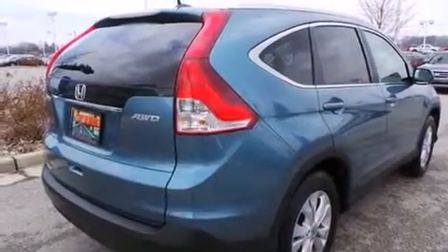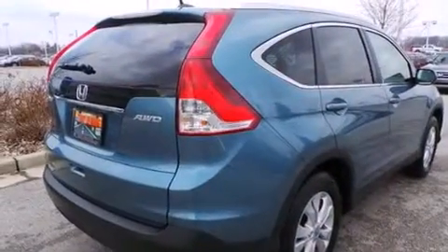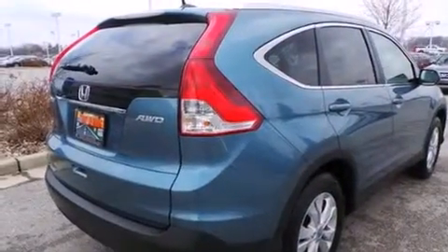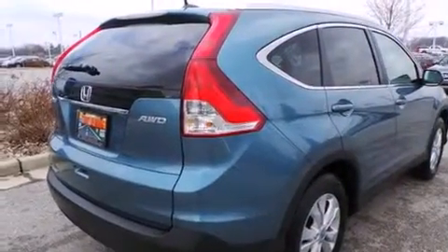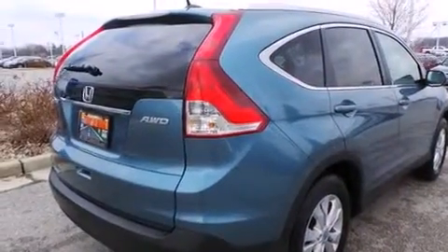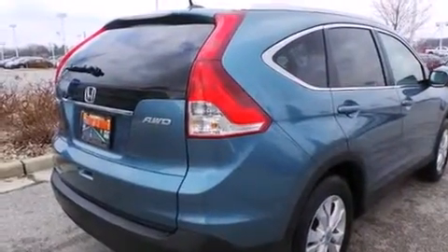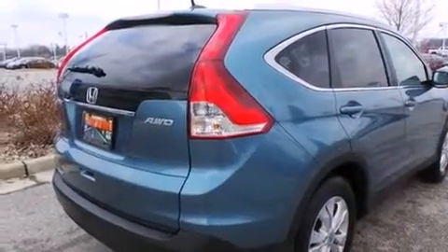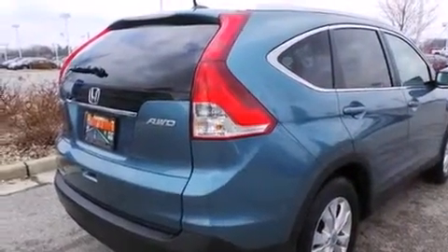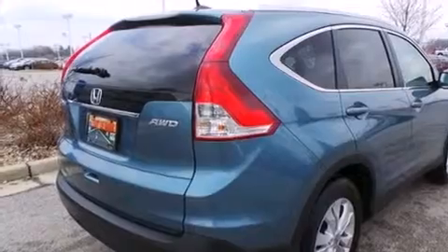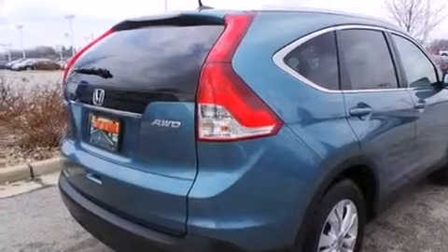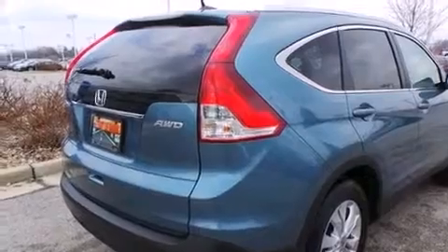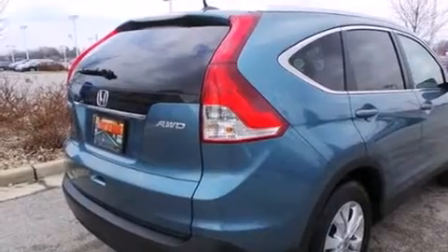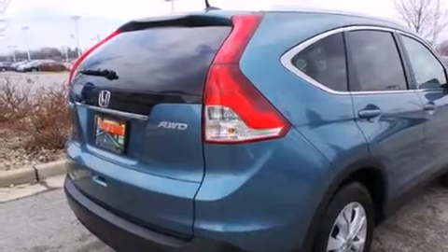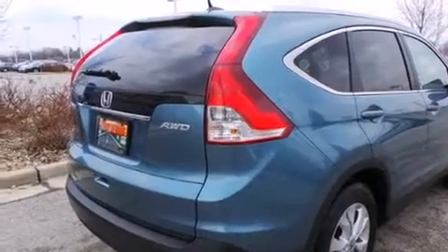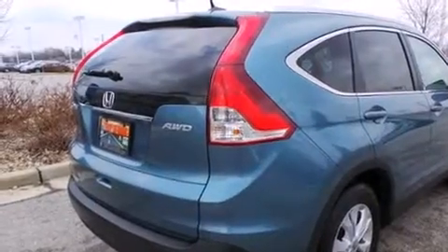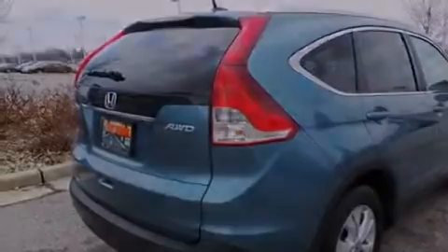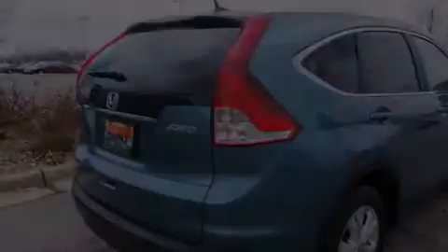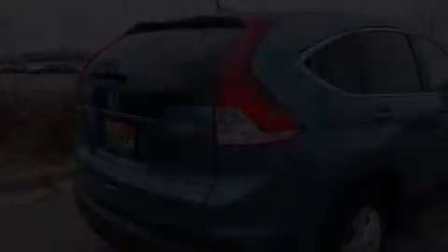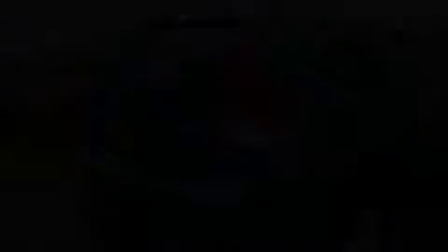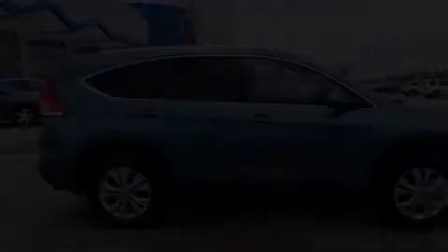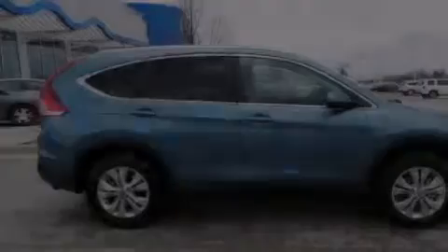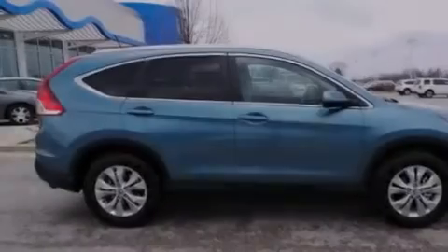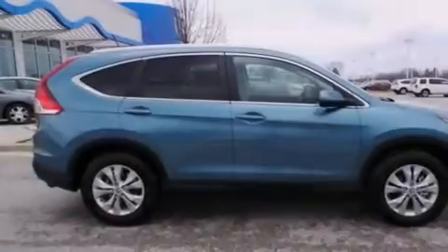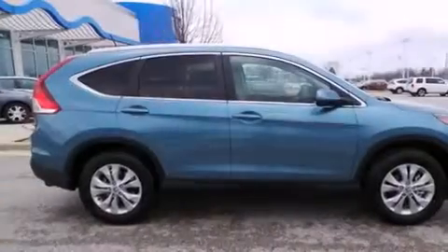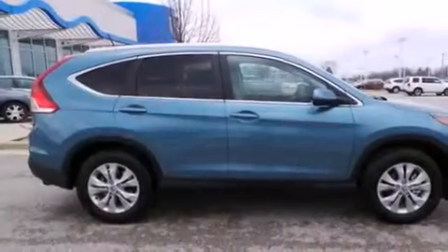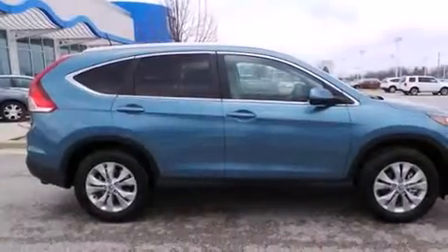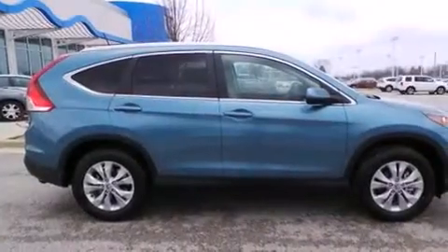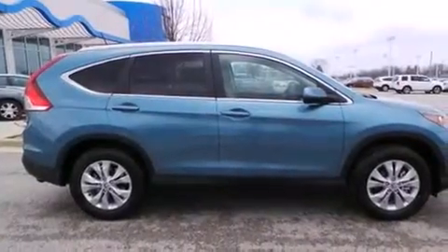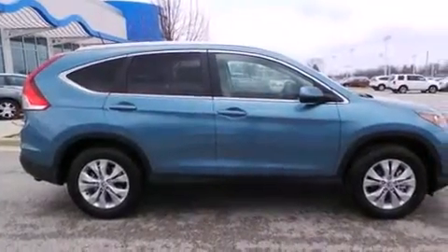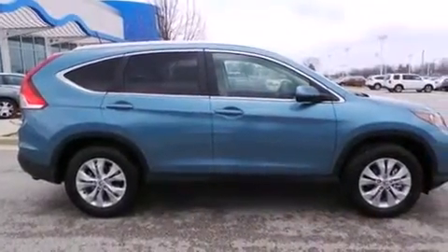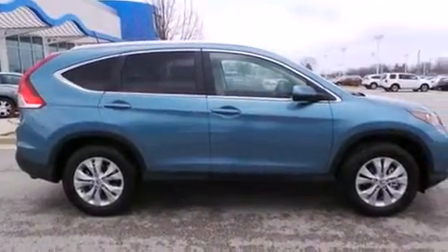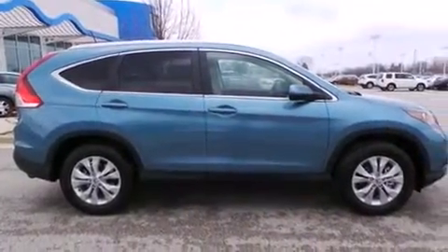Air conditioning with automatic climate control, cruise control, full power accessories, and a sunroof that enables you to fill the cabin with fresh air at the push of a button.